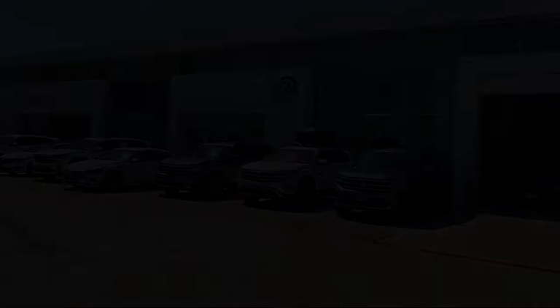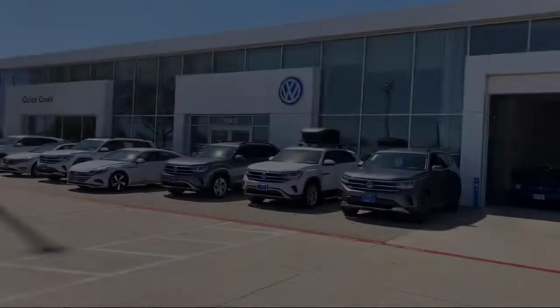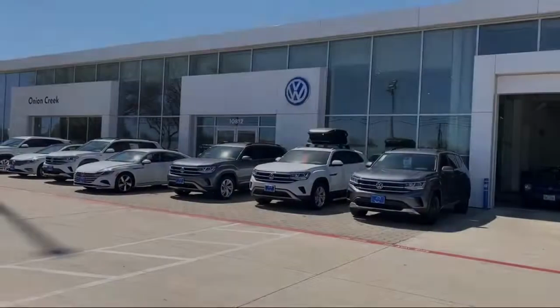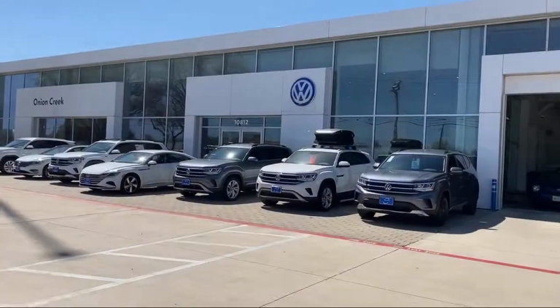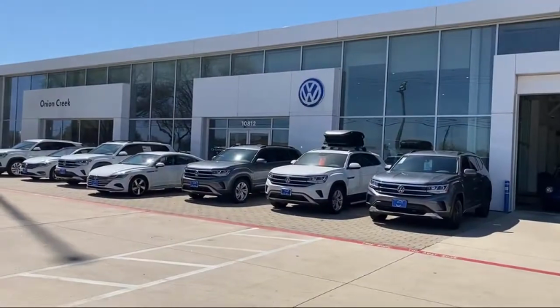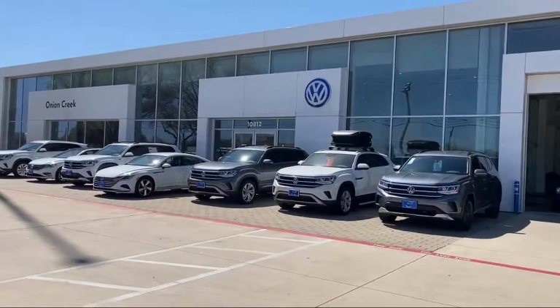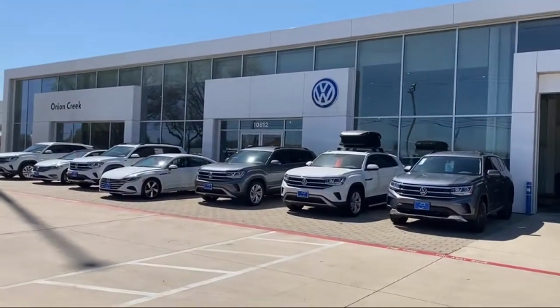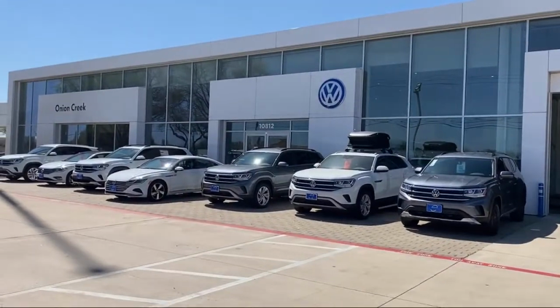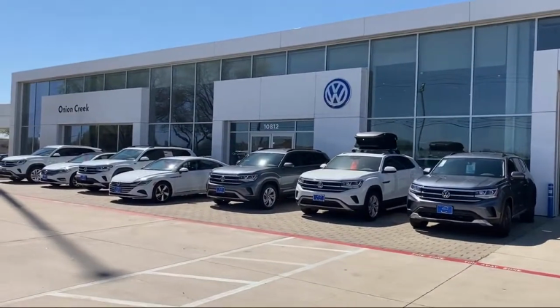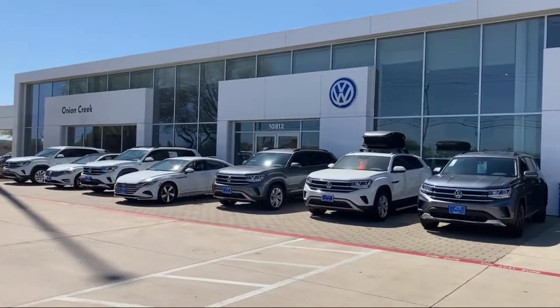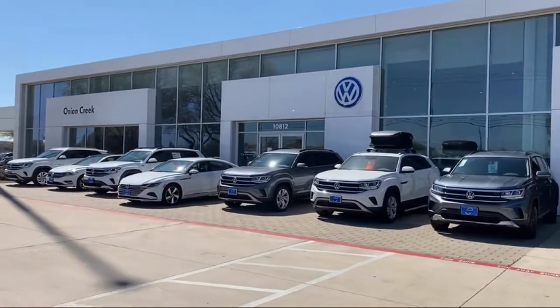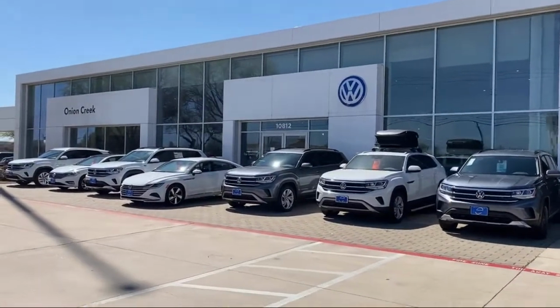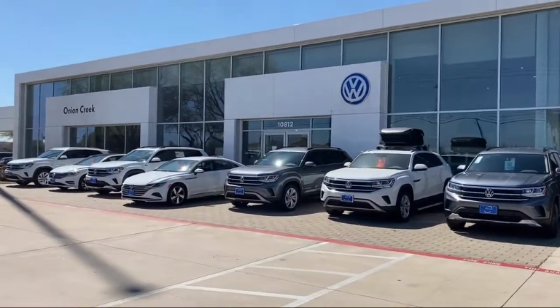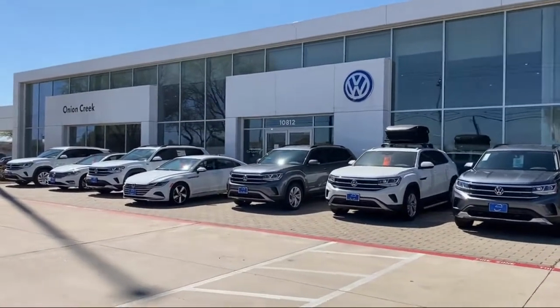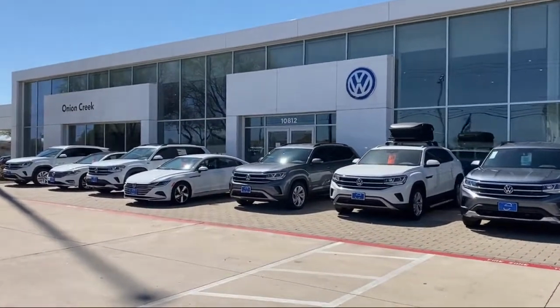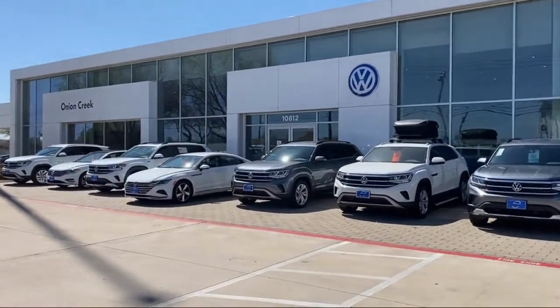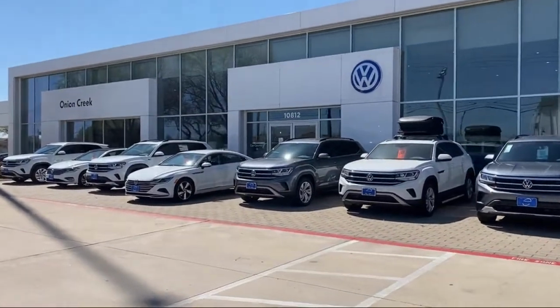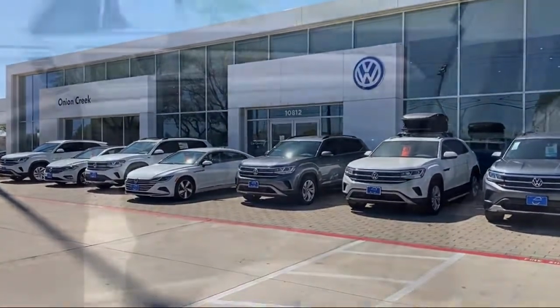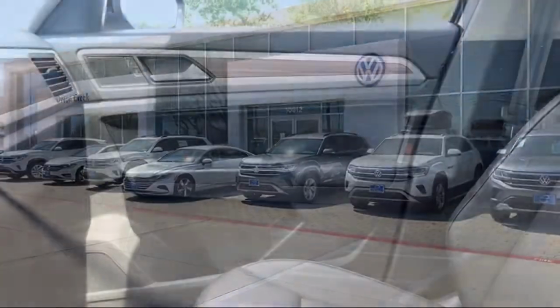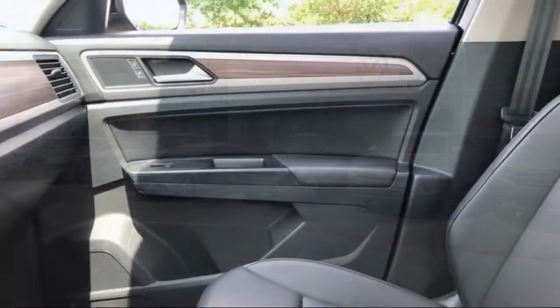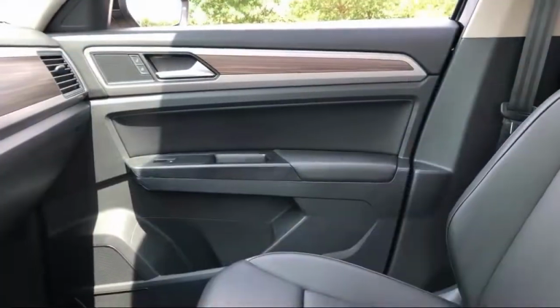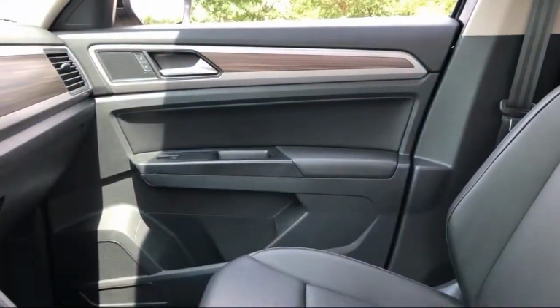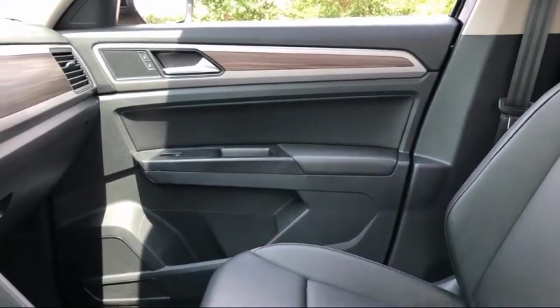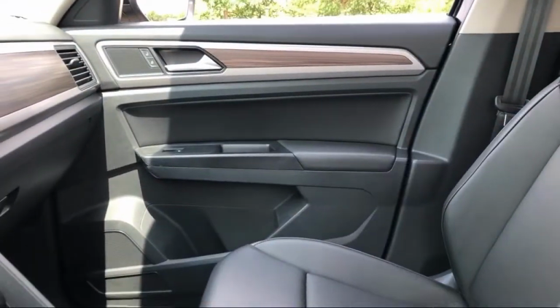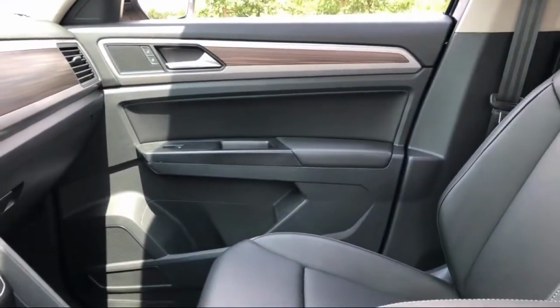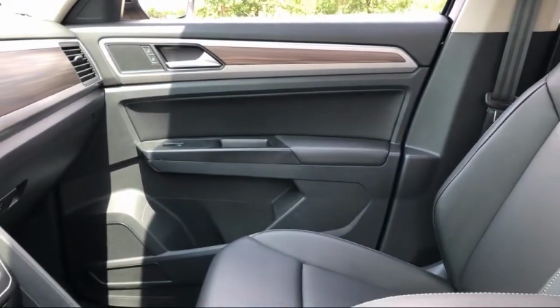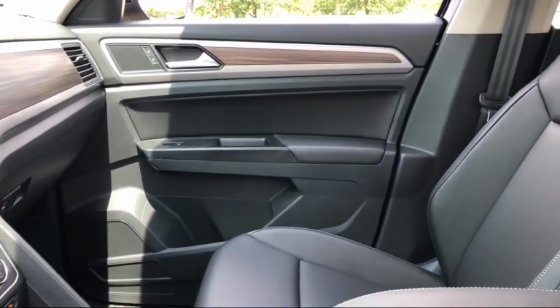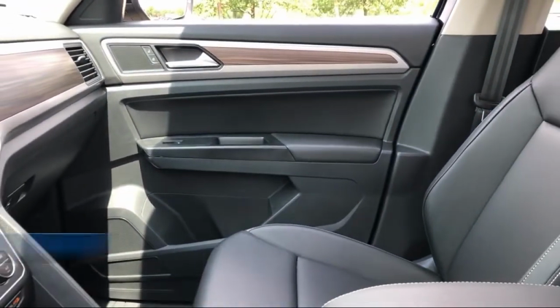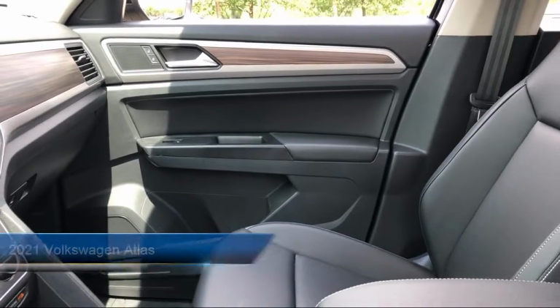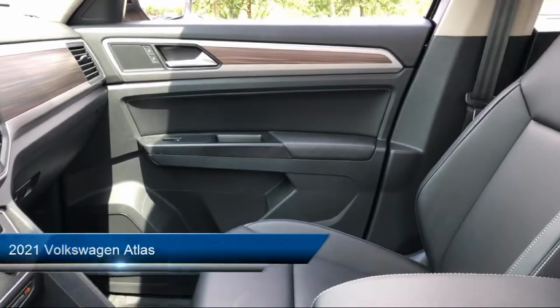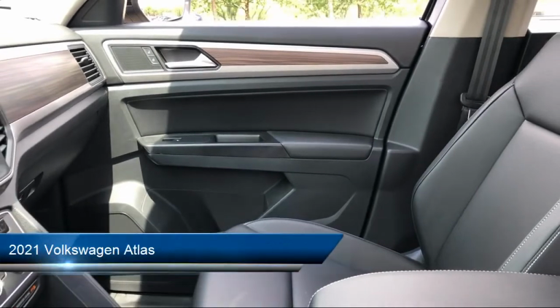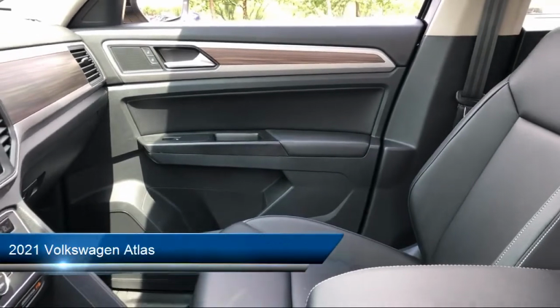Welcome to Onion Creek Volkswagen, and here's a look at another one of our great vehicles from our inventory.